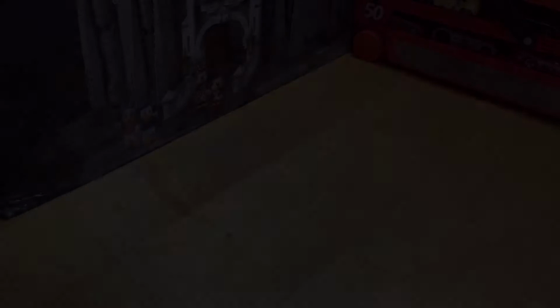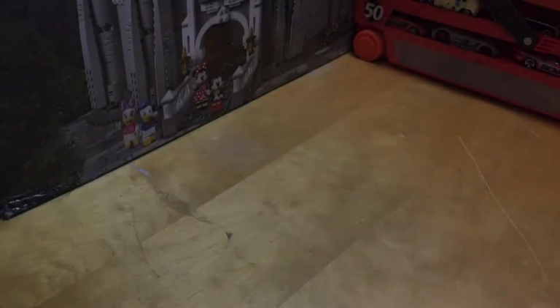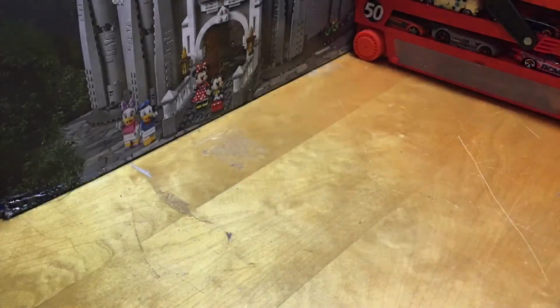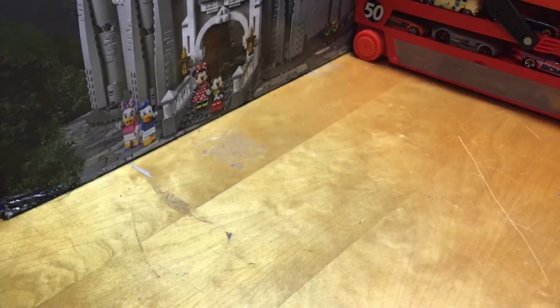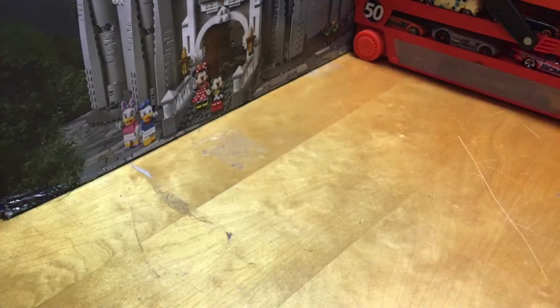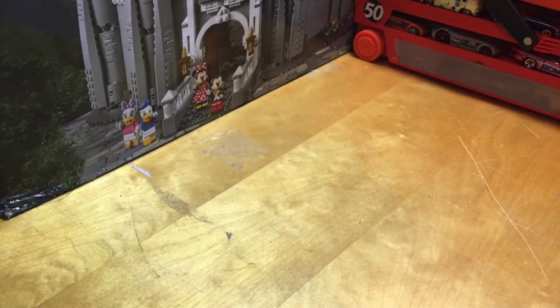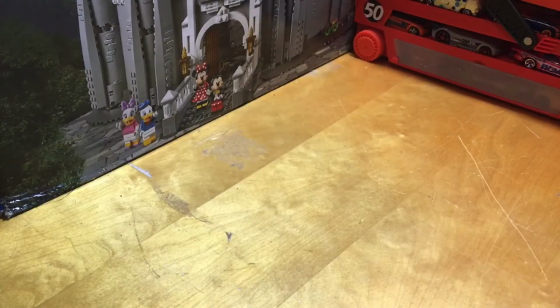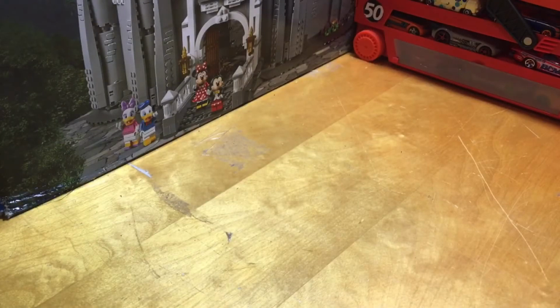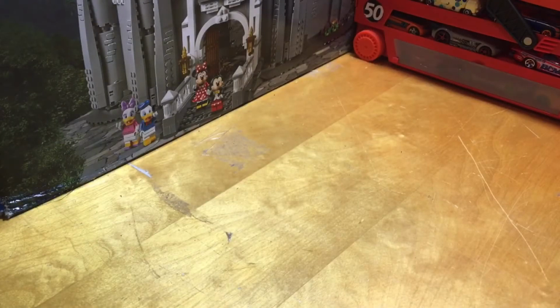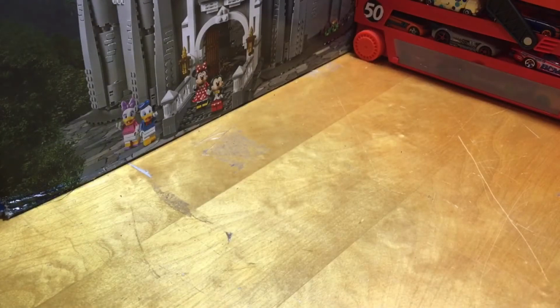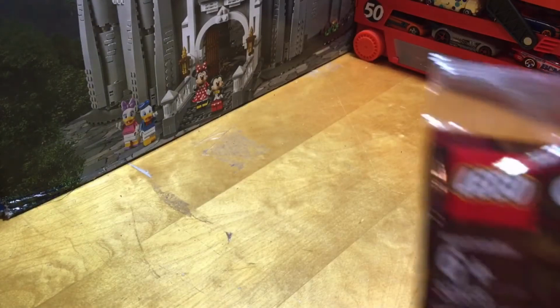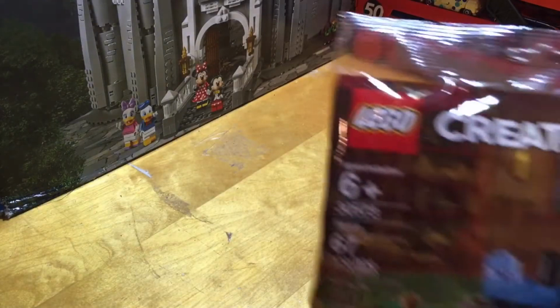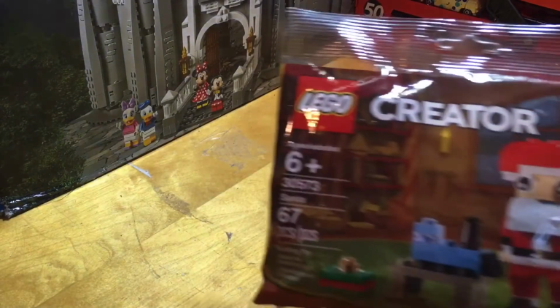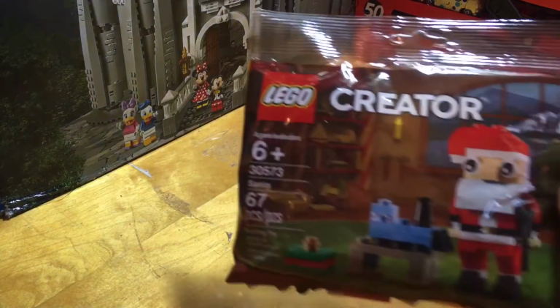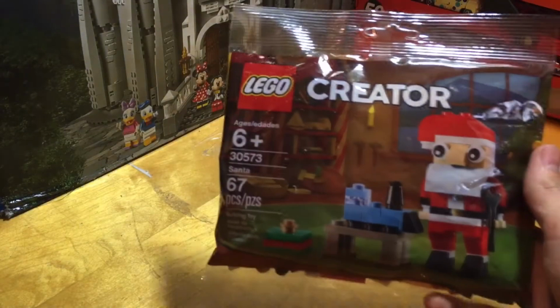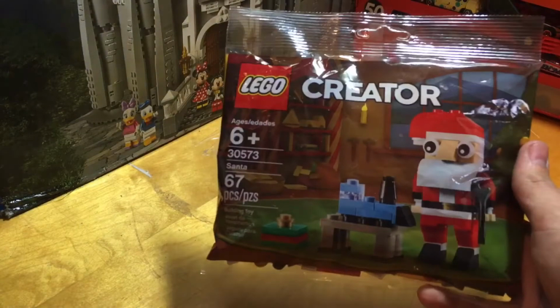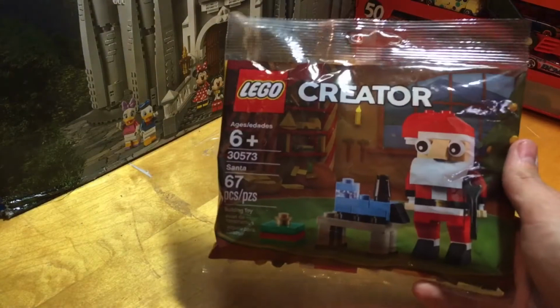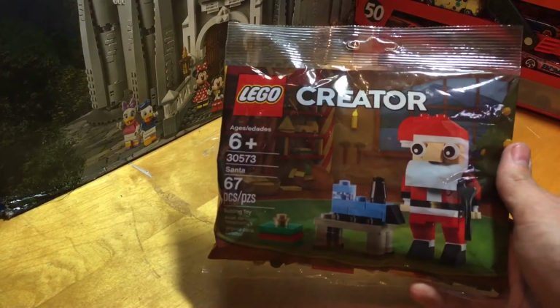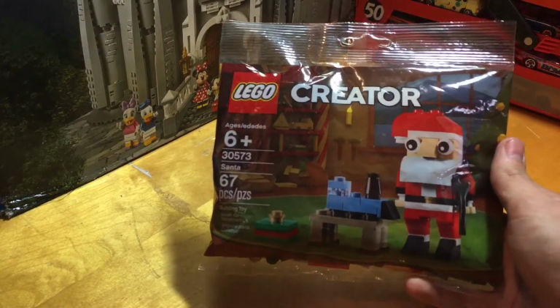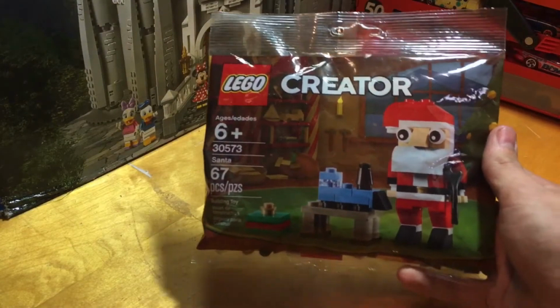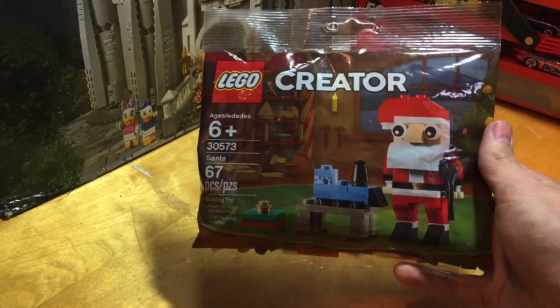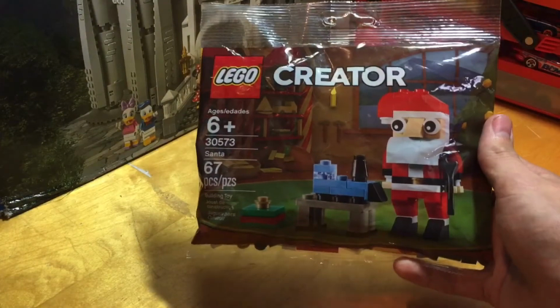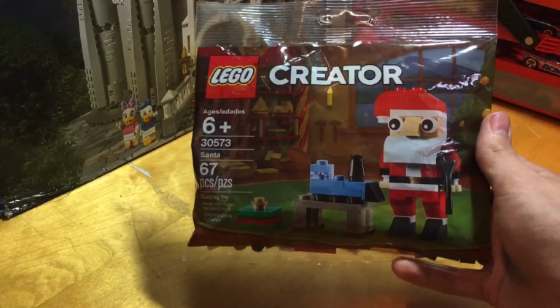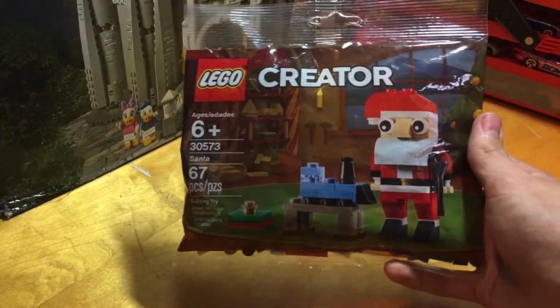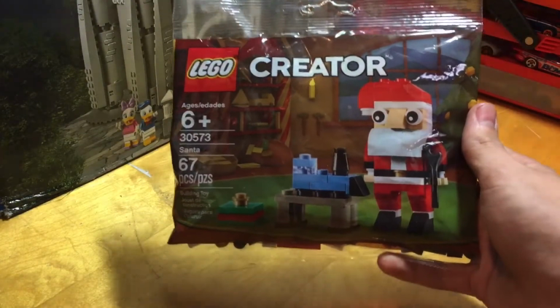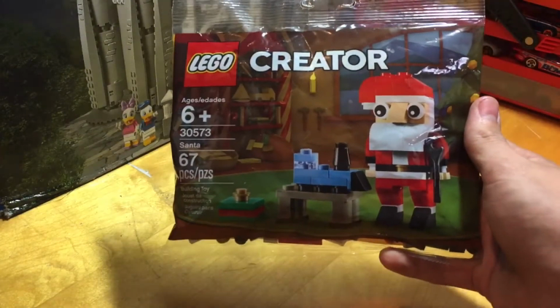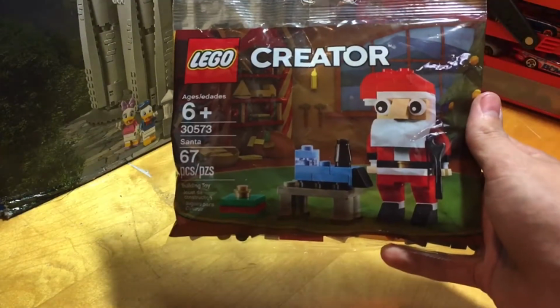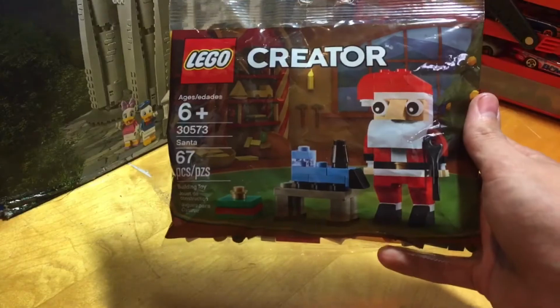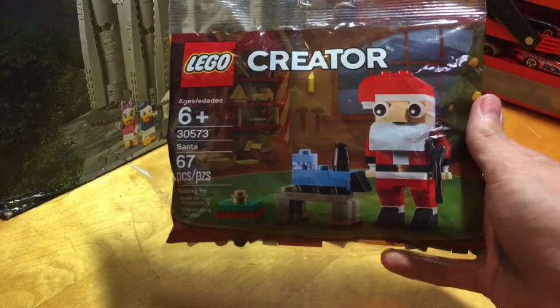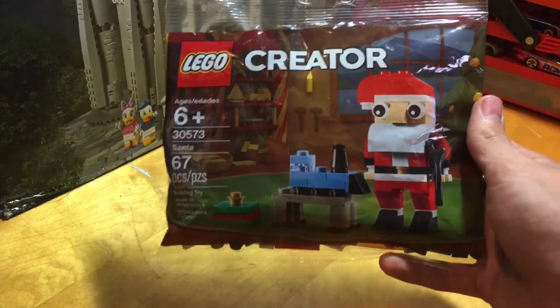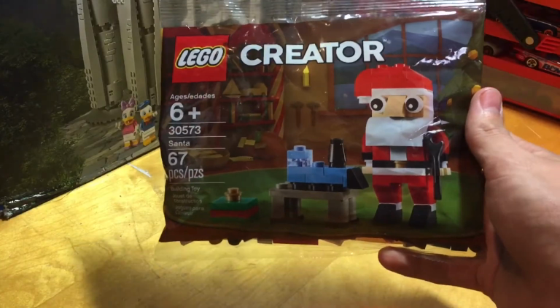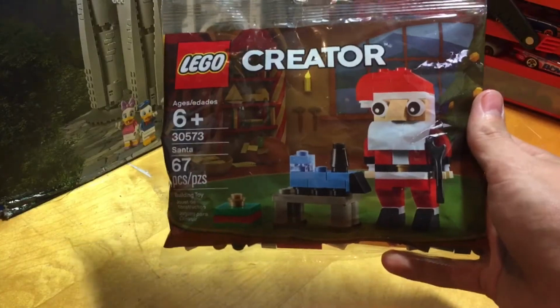Hello everybody, welcome to the Joel Homie Show, where today I review Lego Creator Set 30573, the Lego Santa Claus.